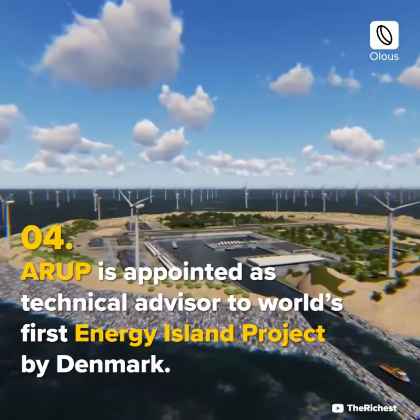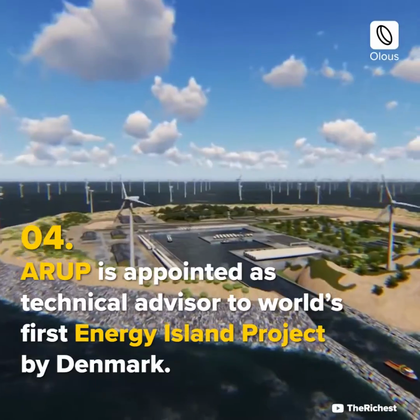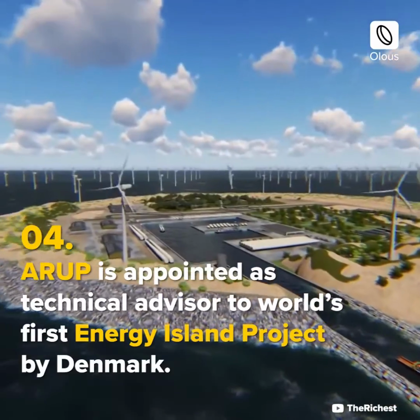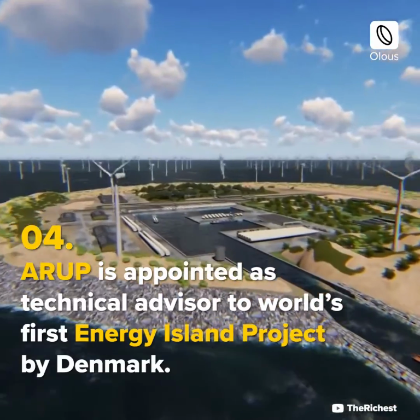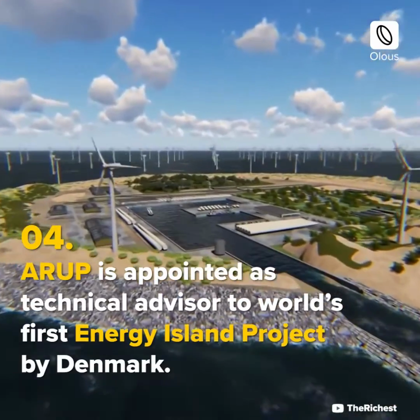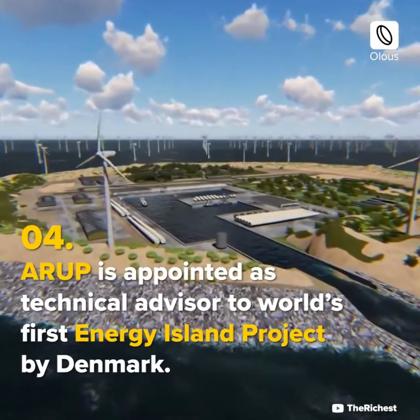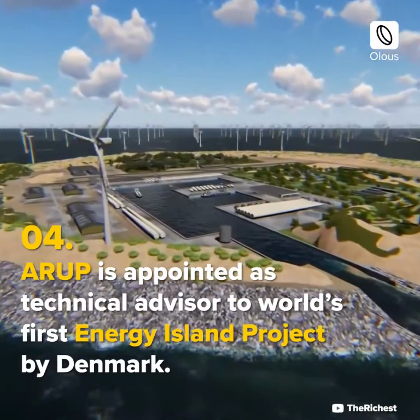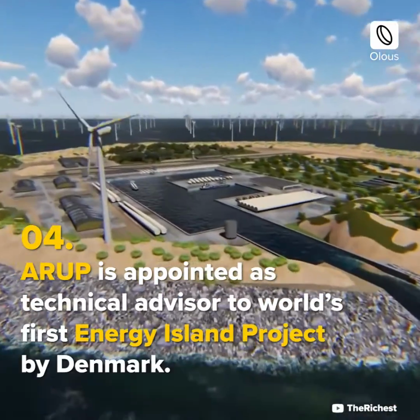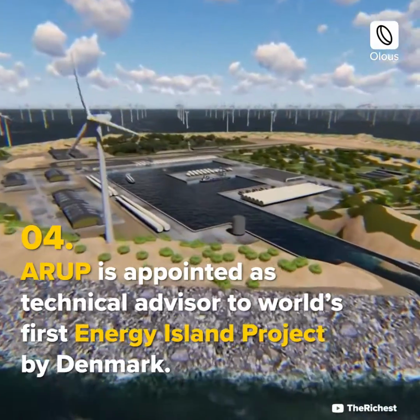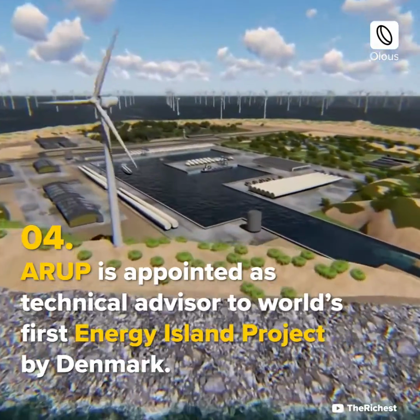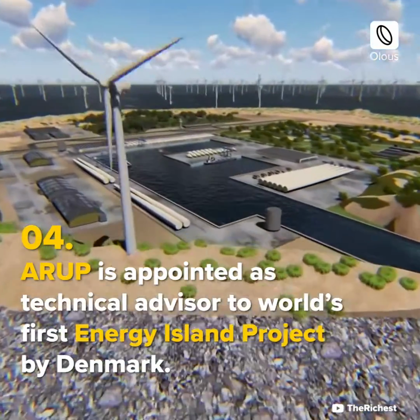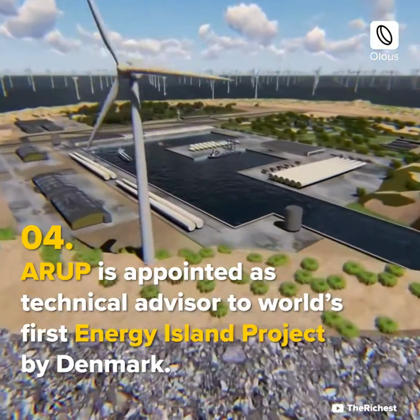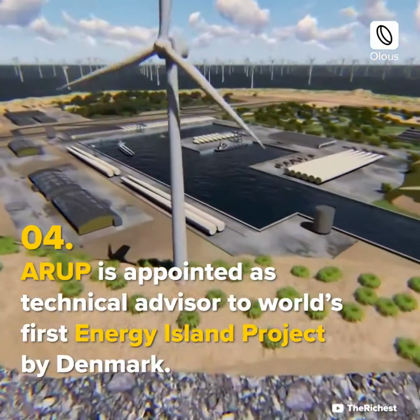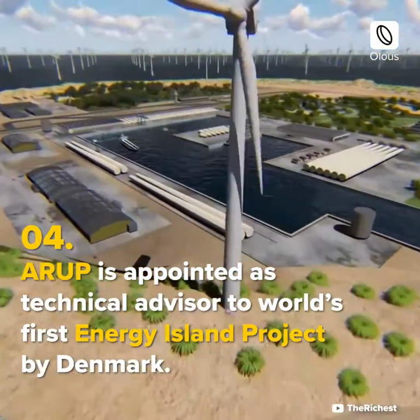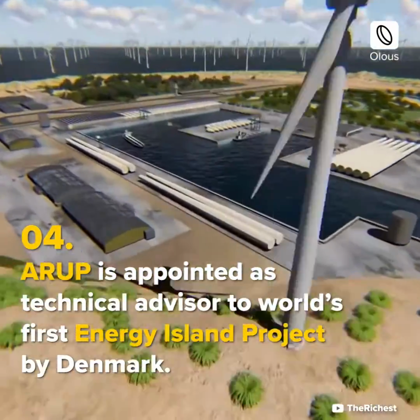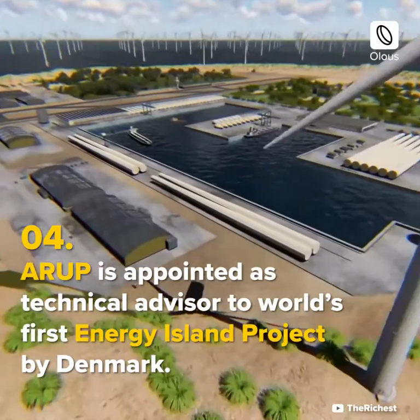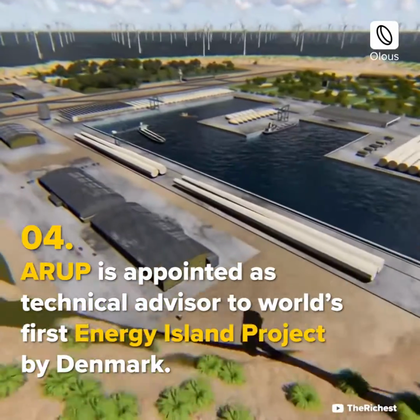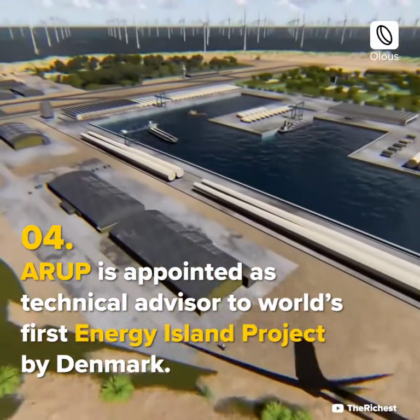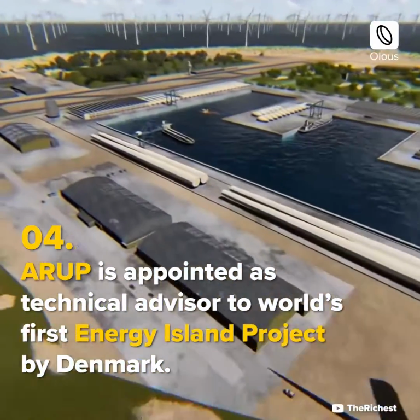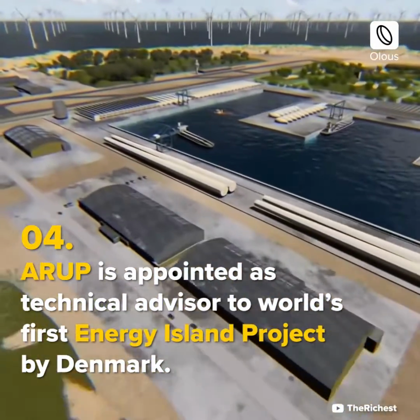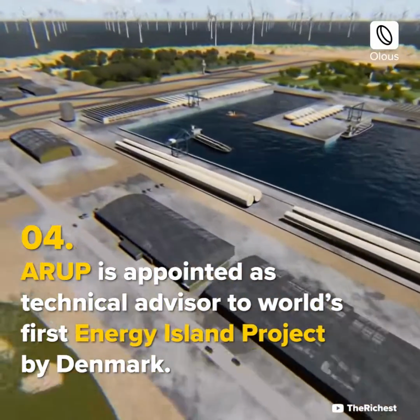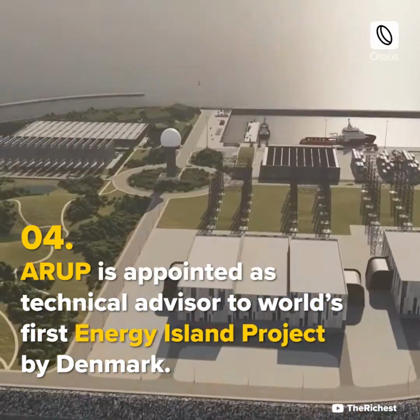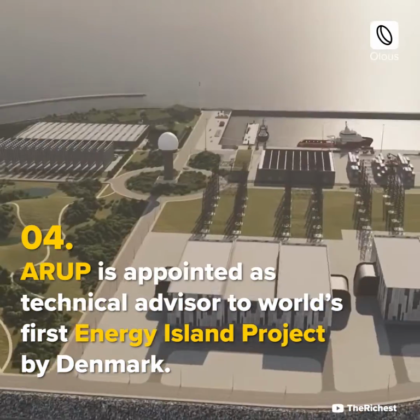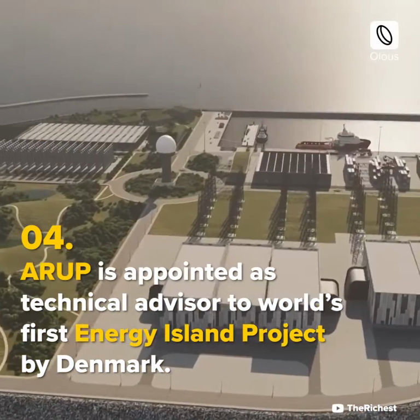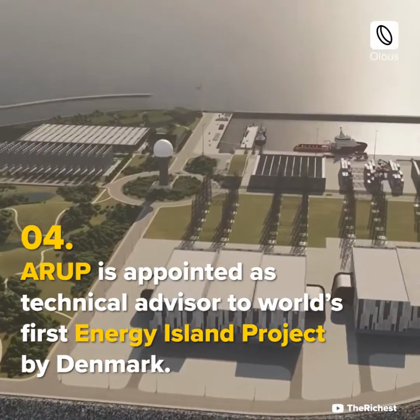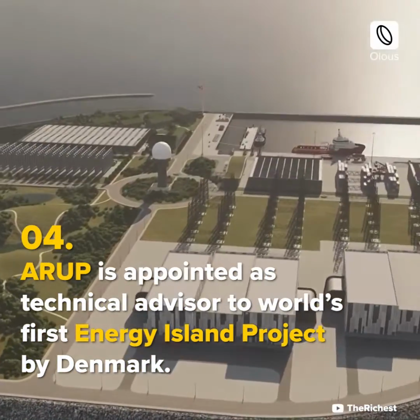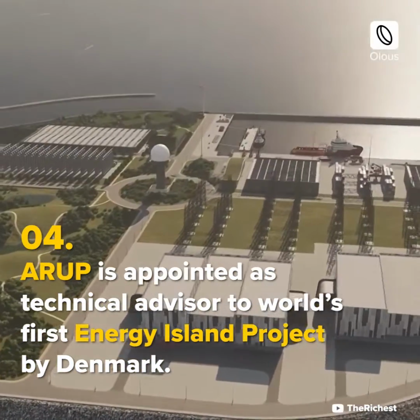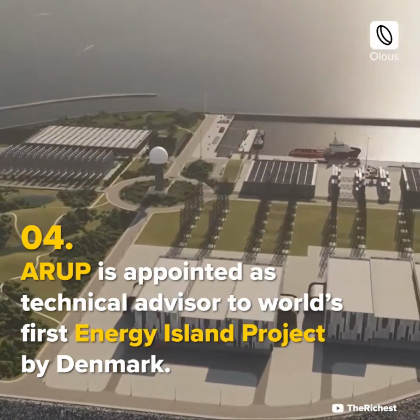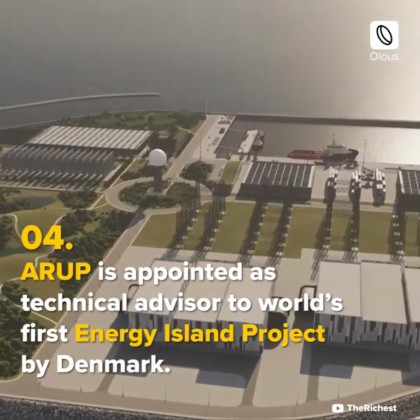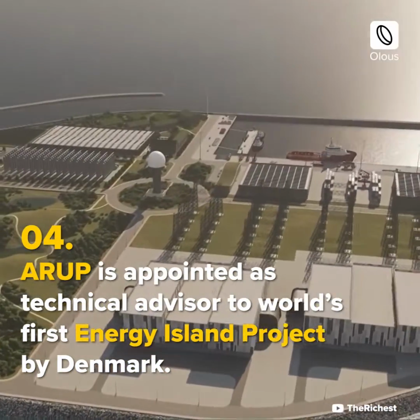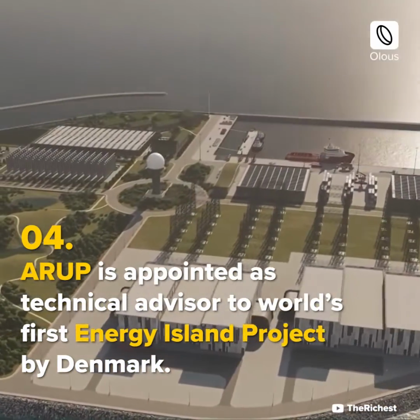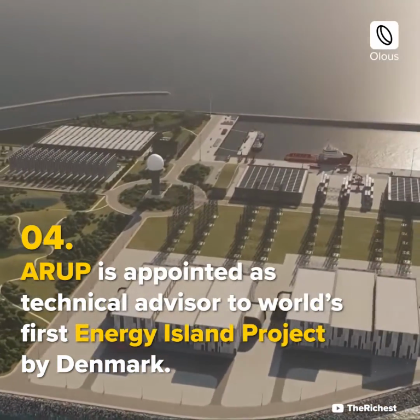Arup is appointed as technical advisor to the world's first energy island project by Denmark.